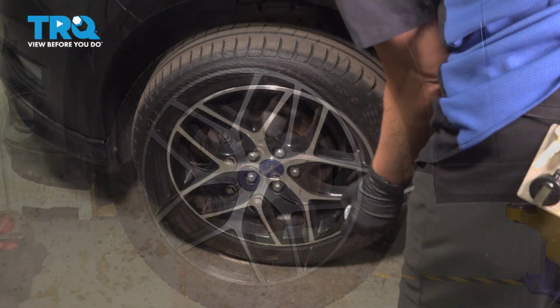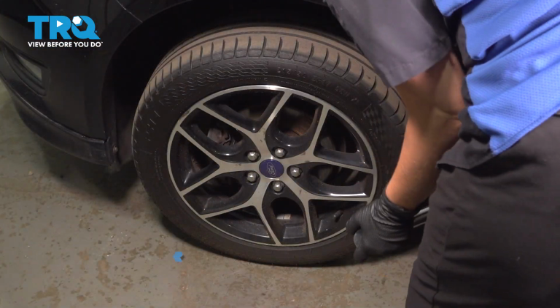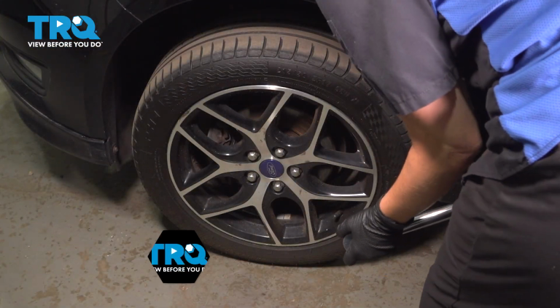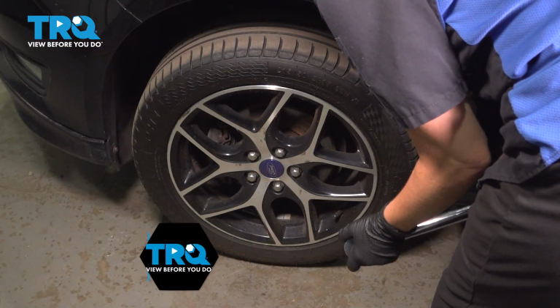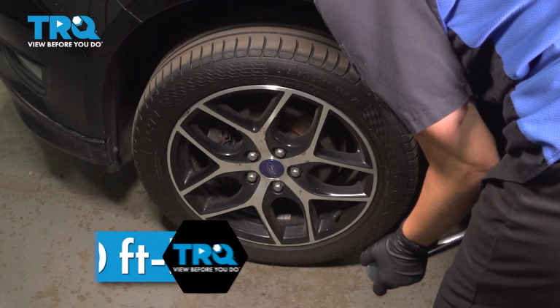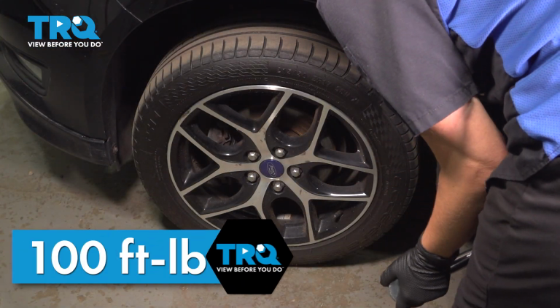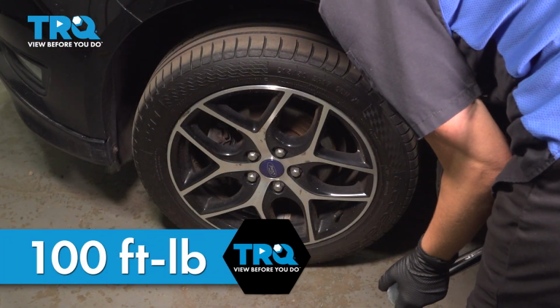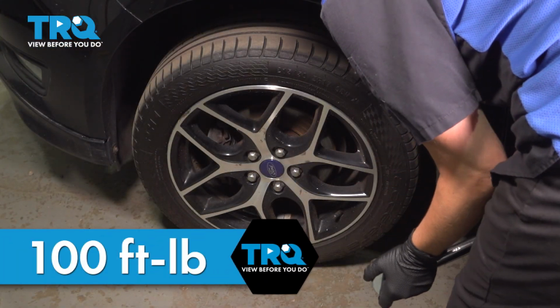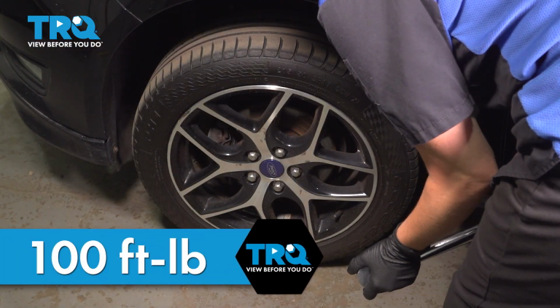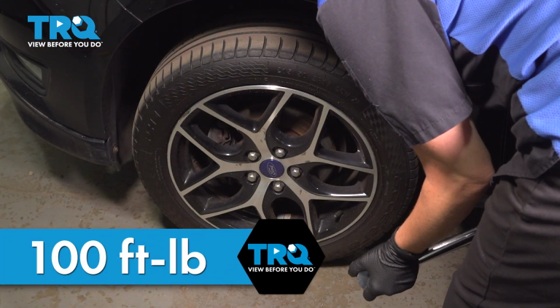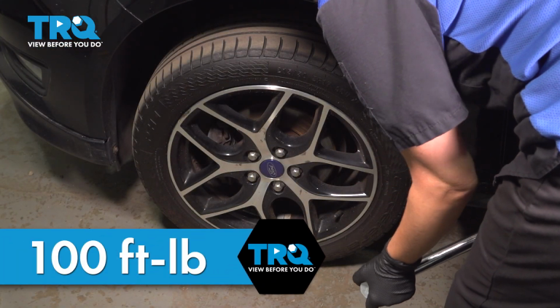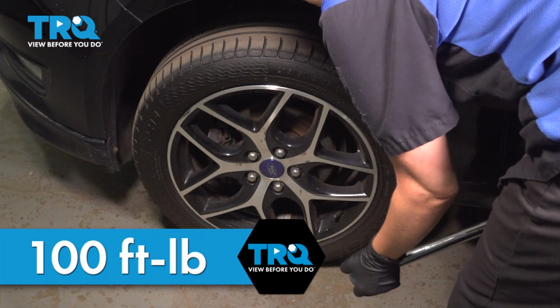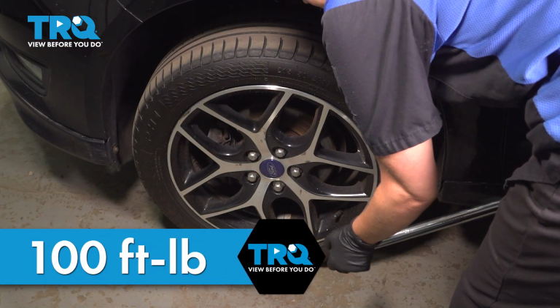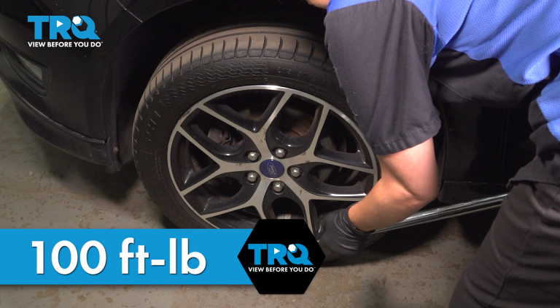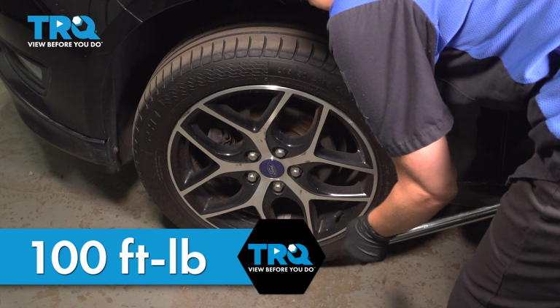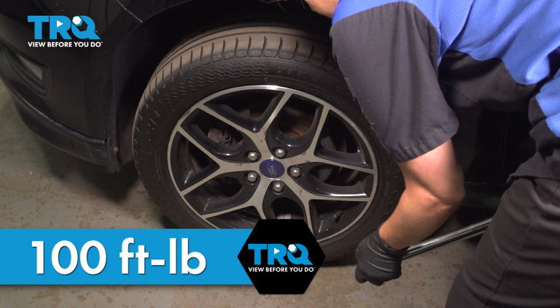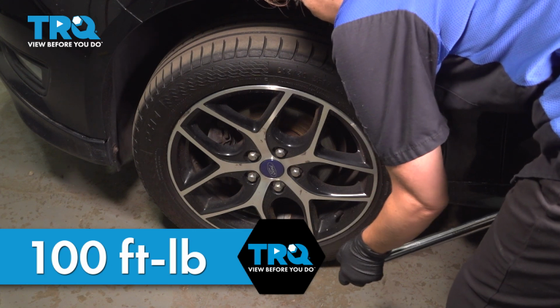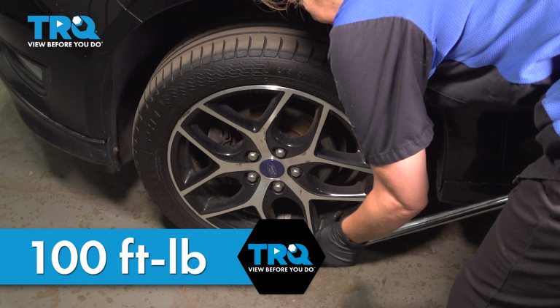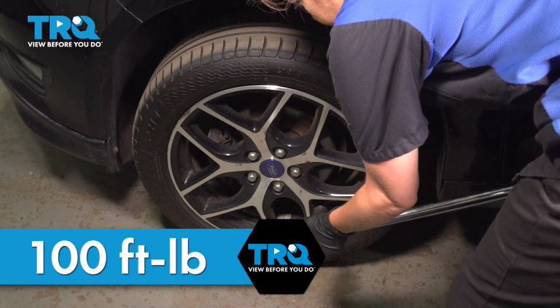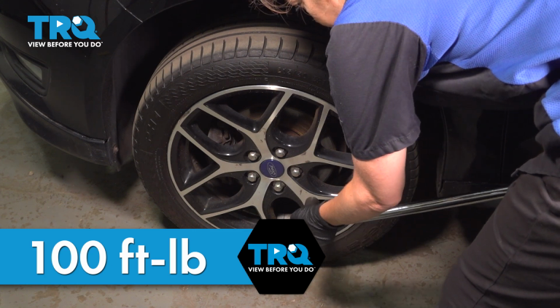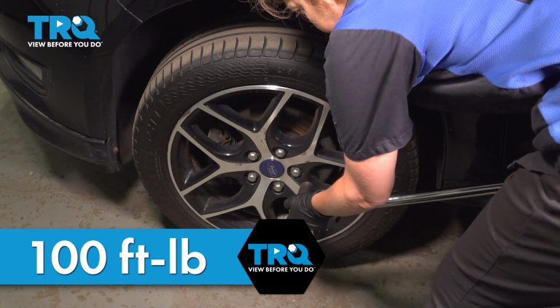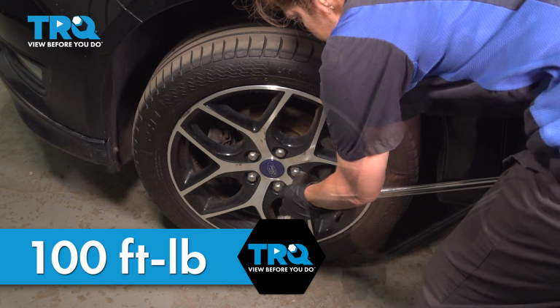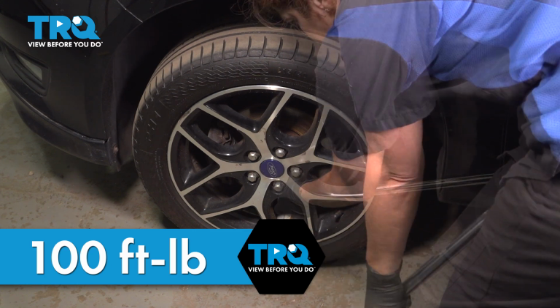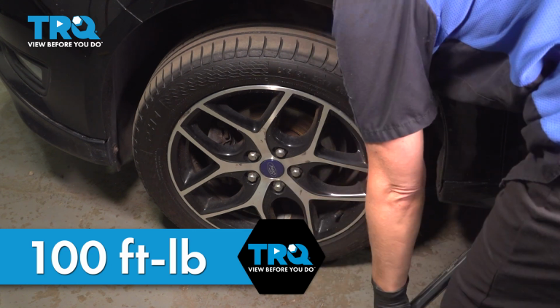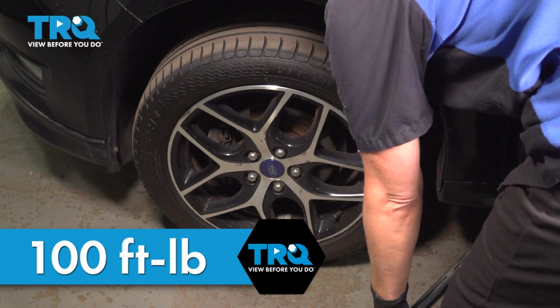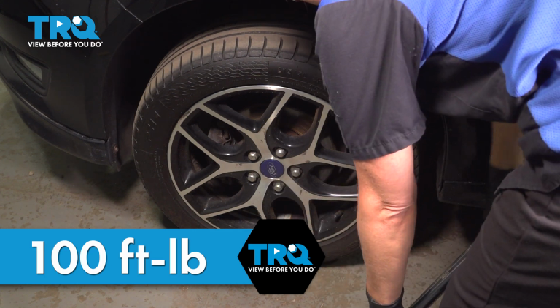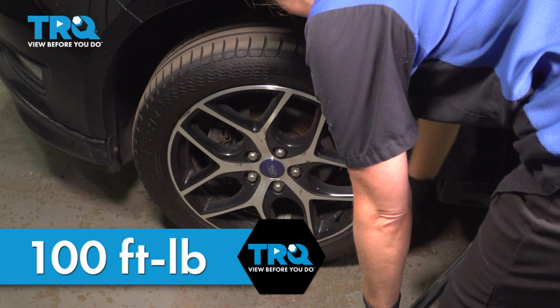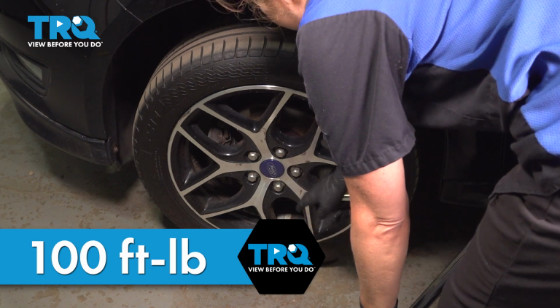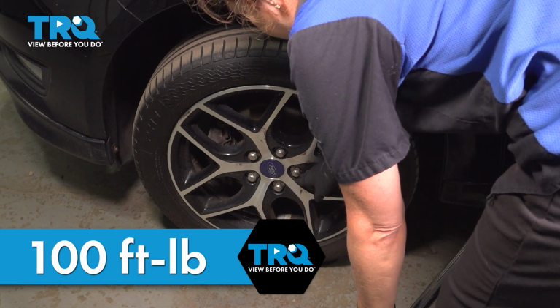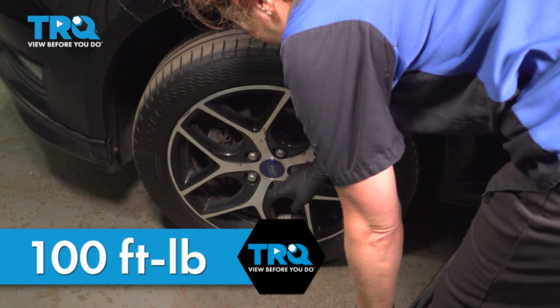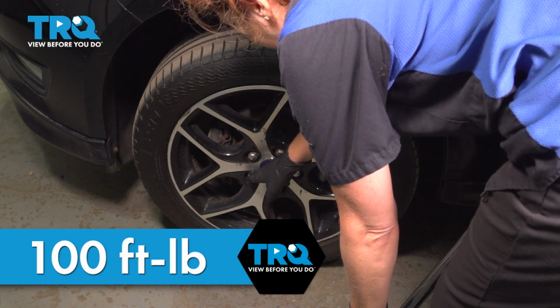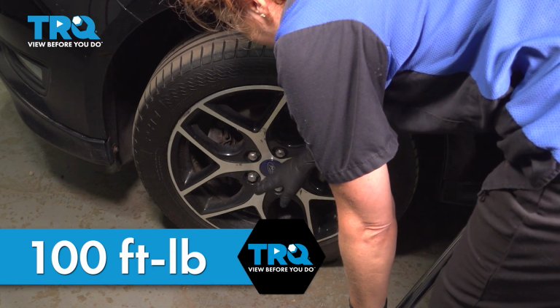Using a 19-millimeter socket, we're going to torque our wheels to 100 foot-pounds. We're going to do that in a star-like pattern.